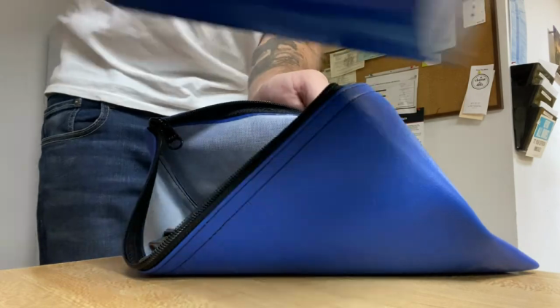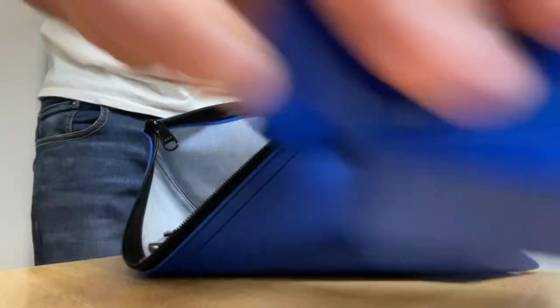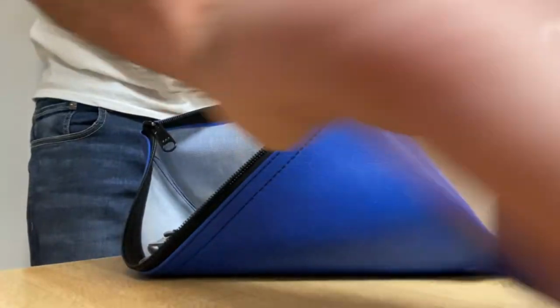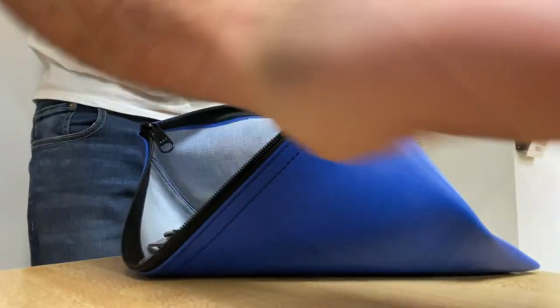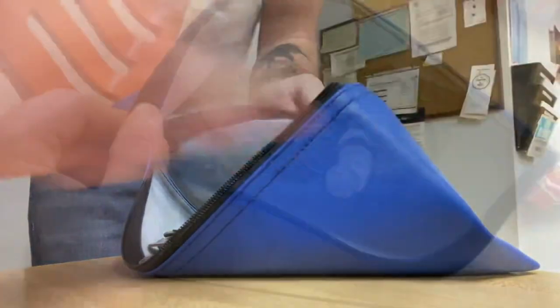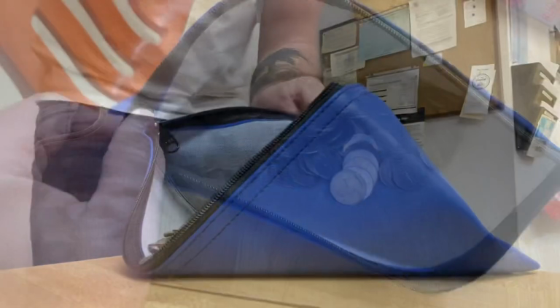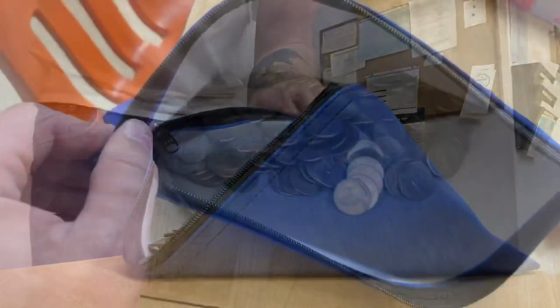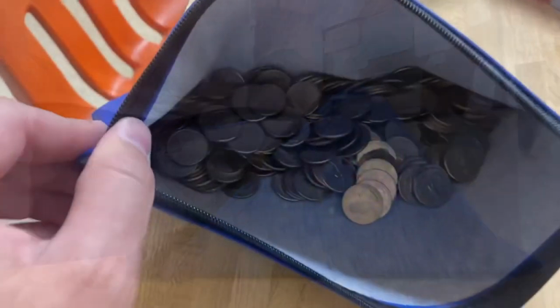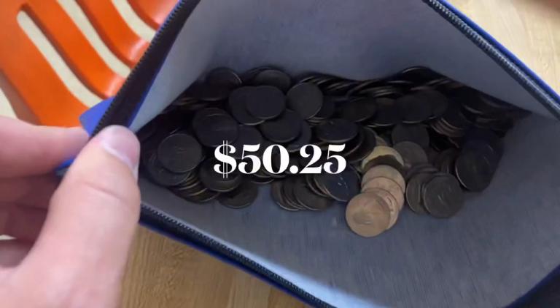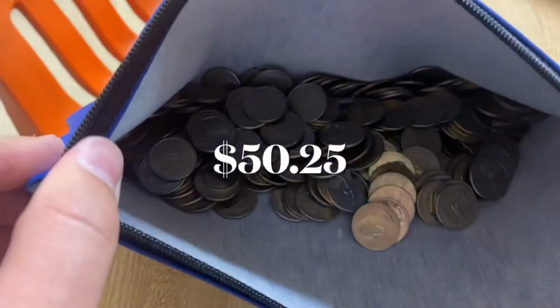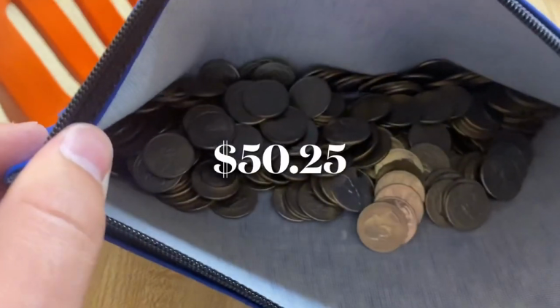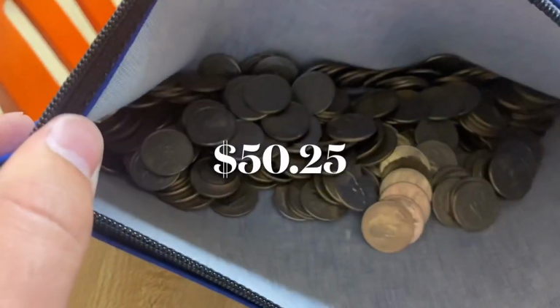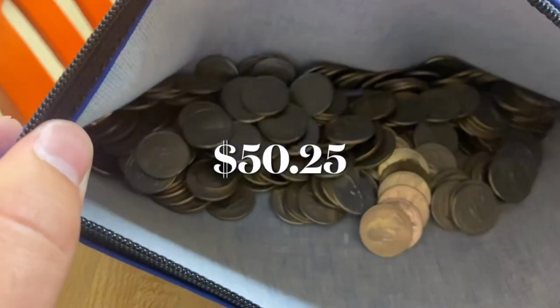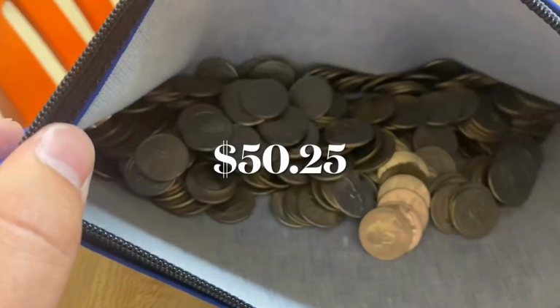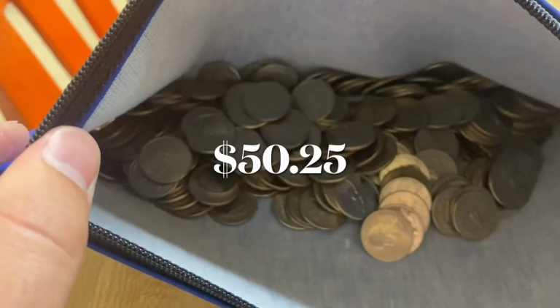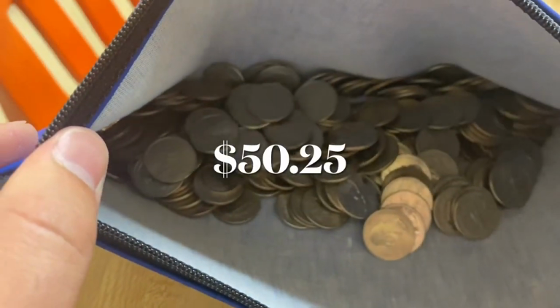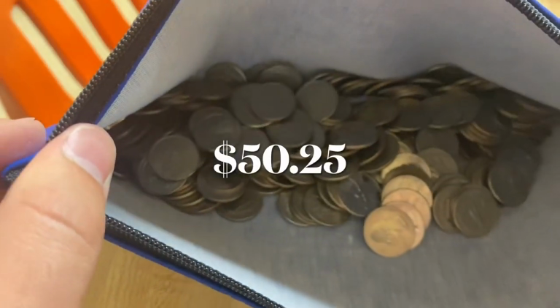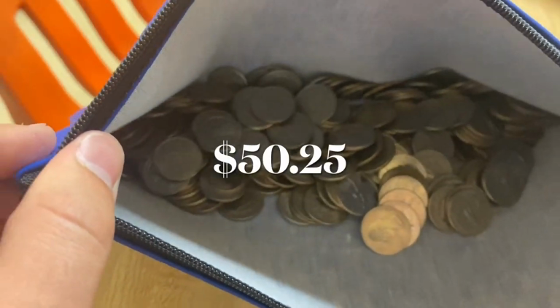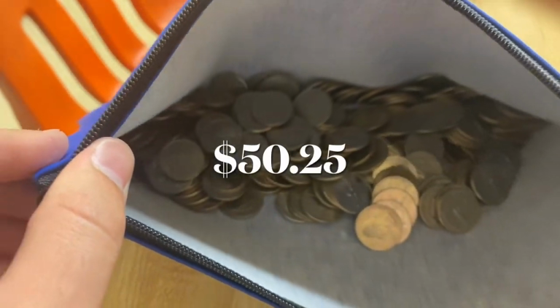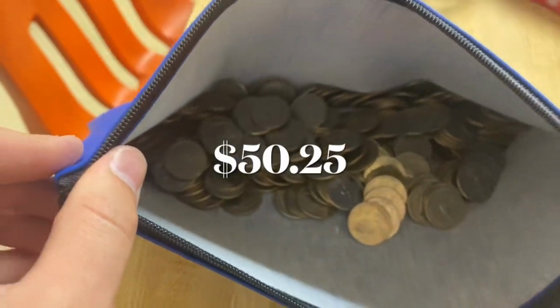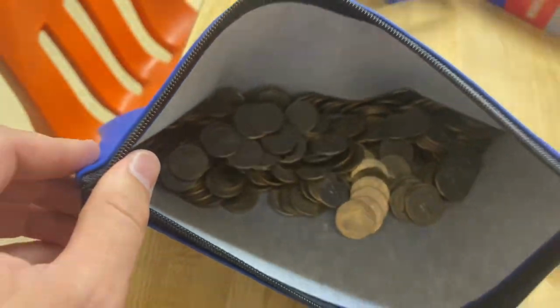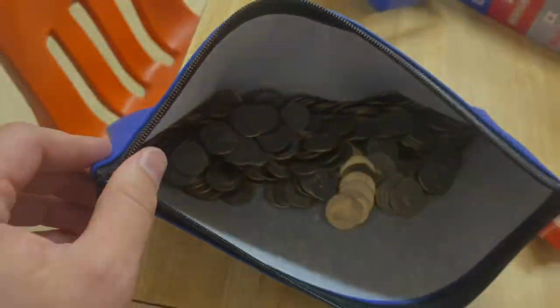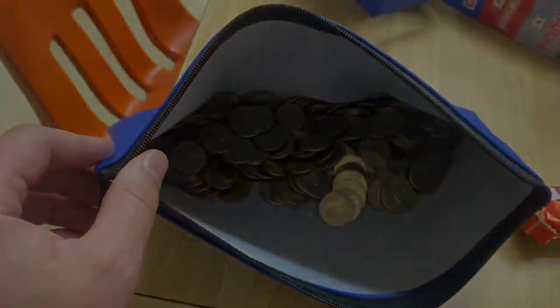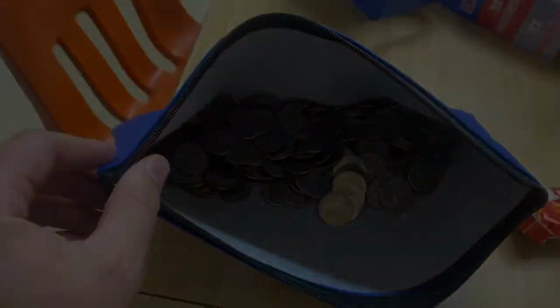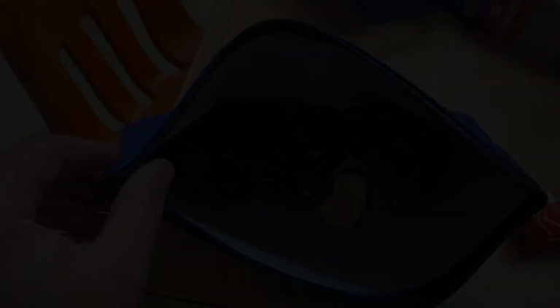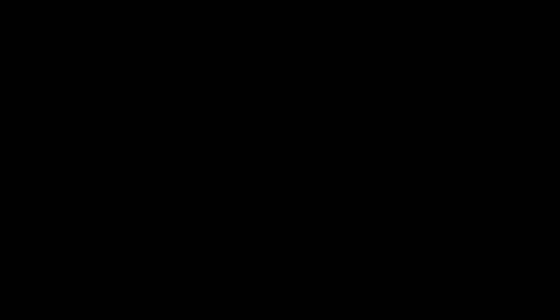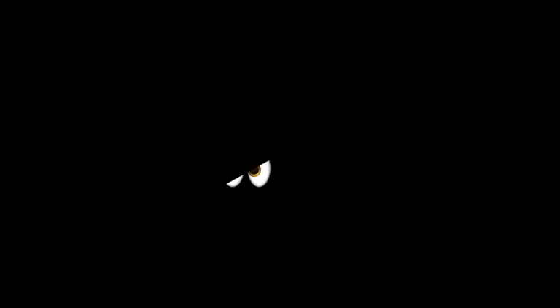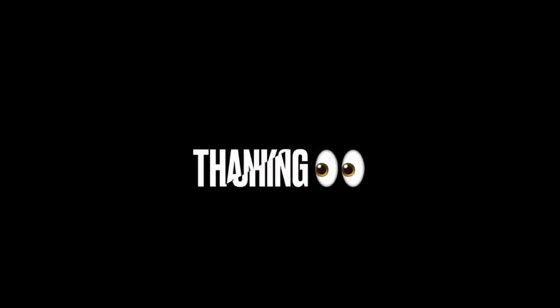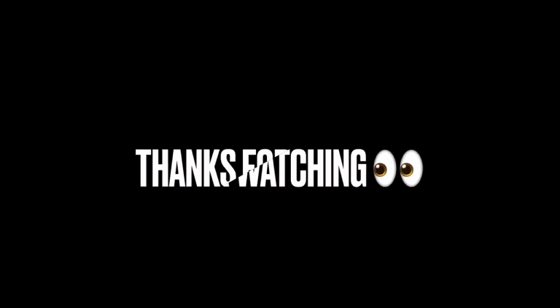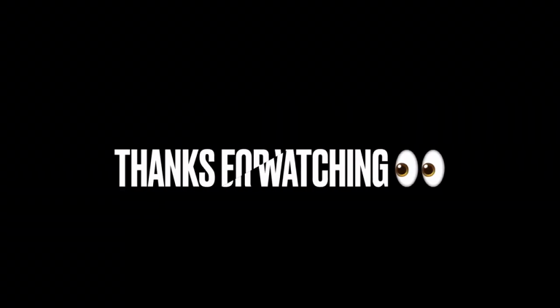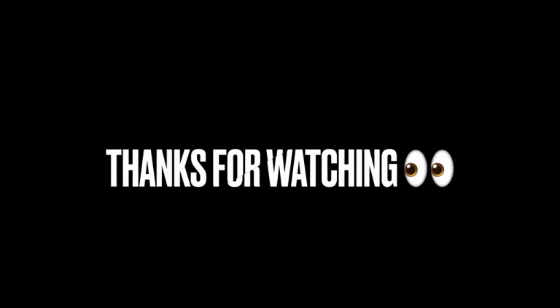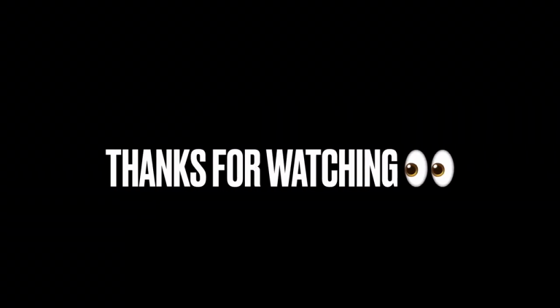And it just kept coming! So we got $50.25 for the month out of here. Thank you so much for watching, take it easy, bye!